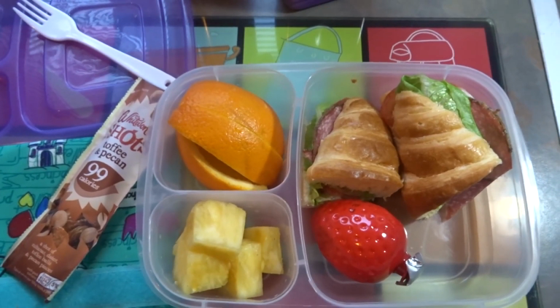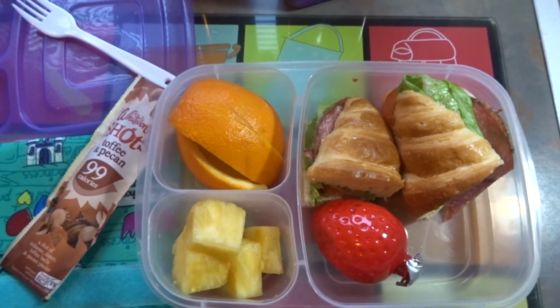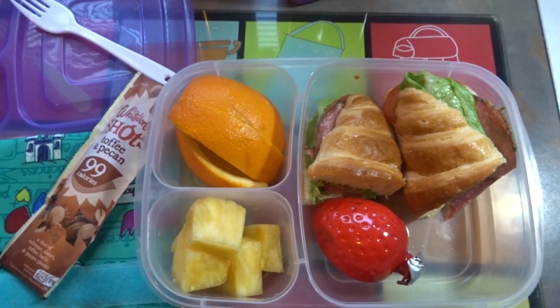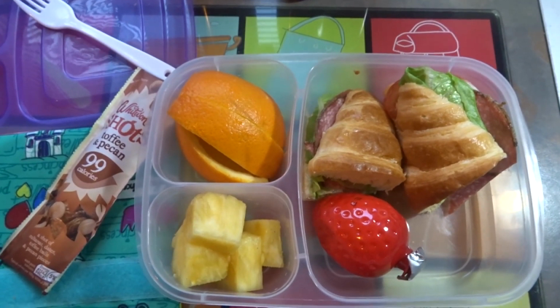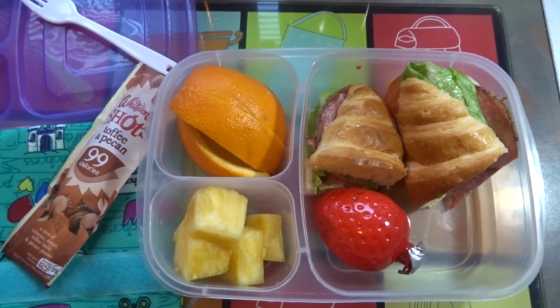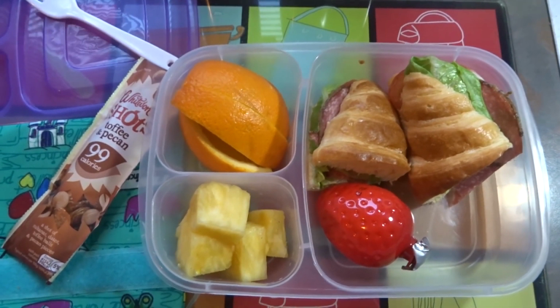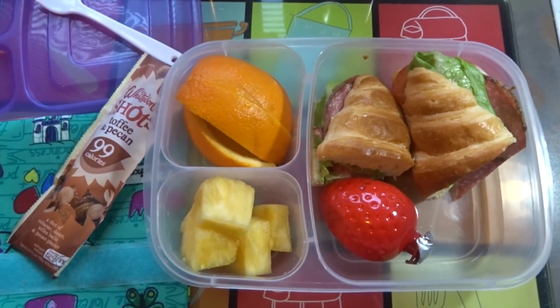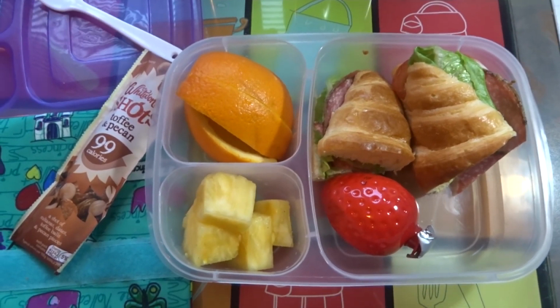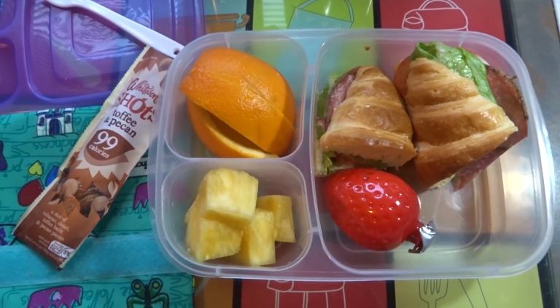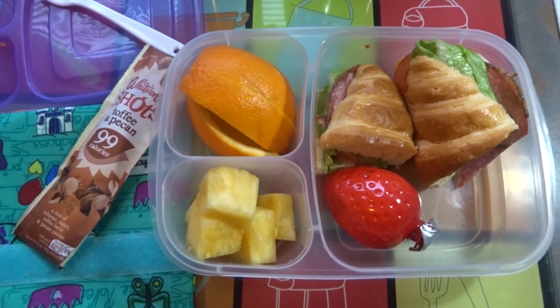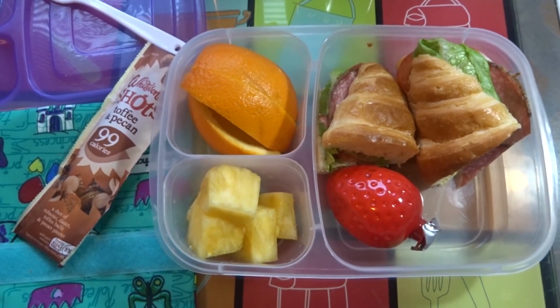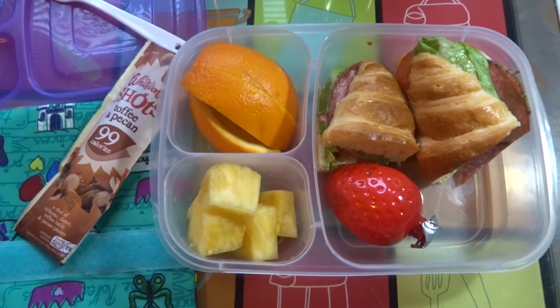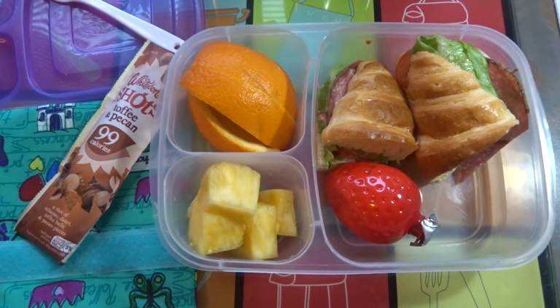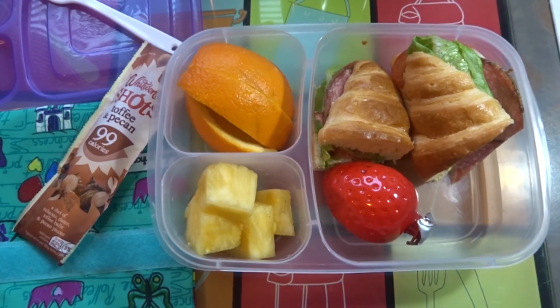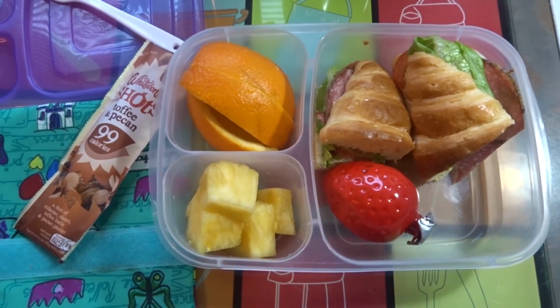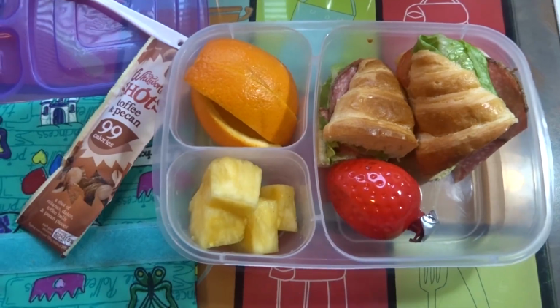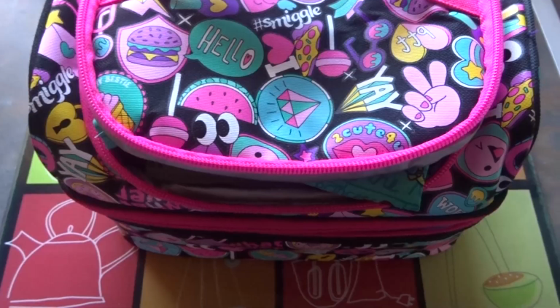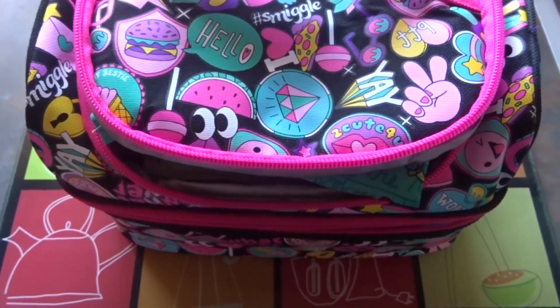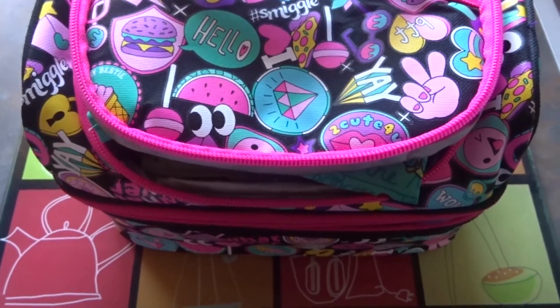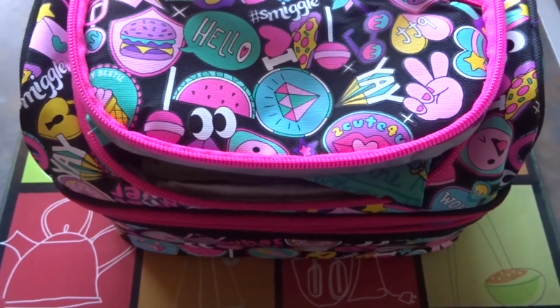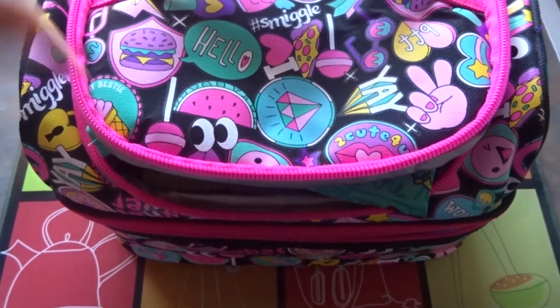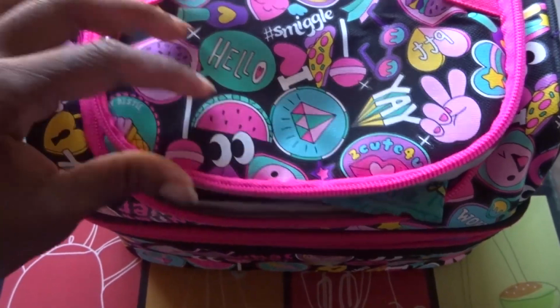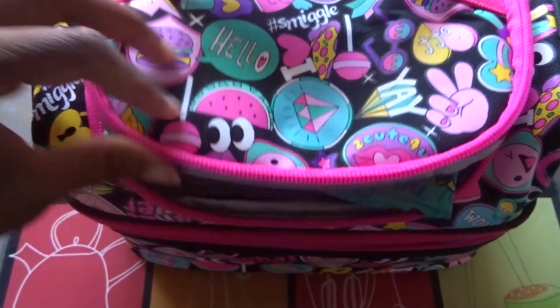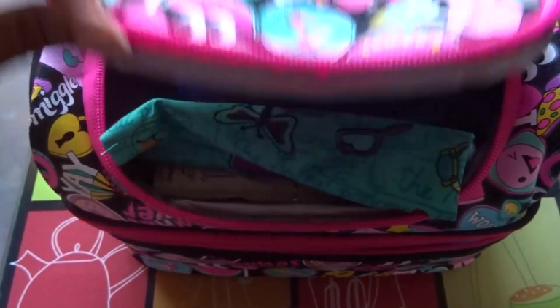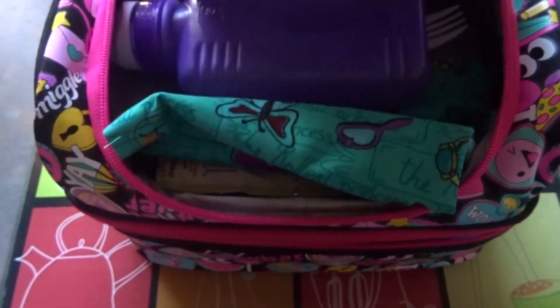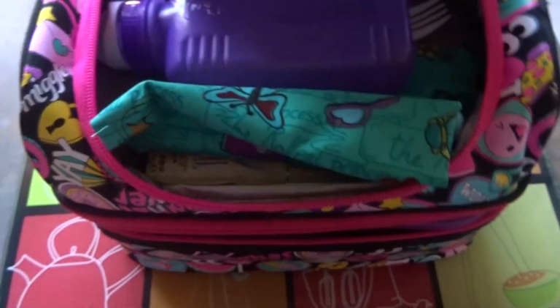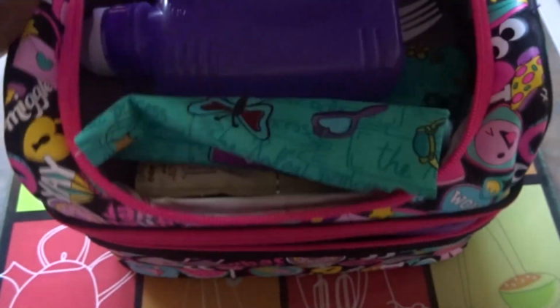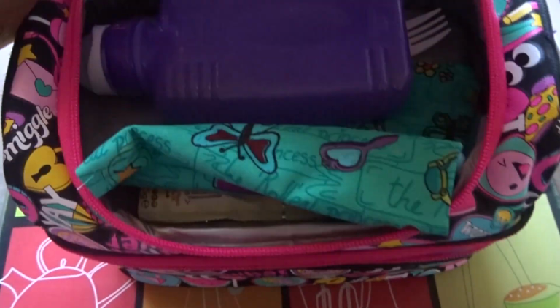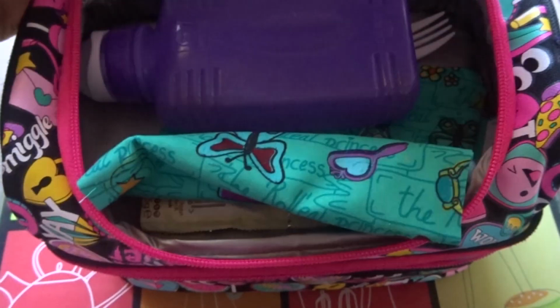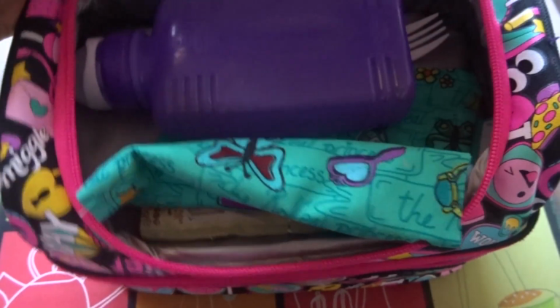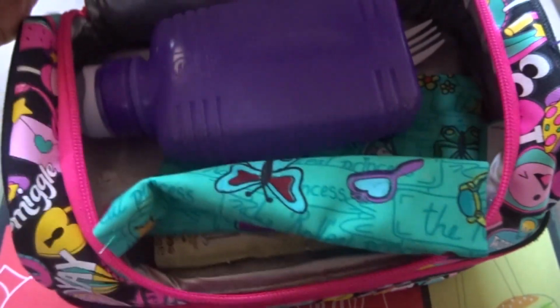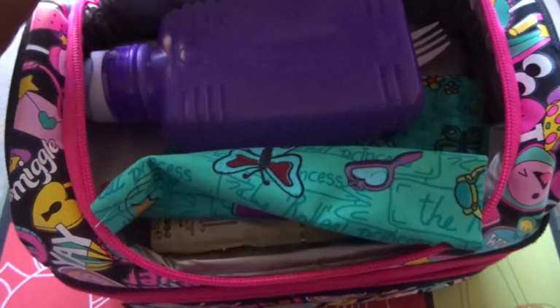She also has her ice water, as usual. So for today, Tuesday, this is everything Michaela will be having for lunch.